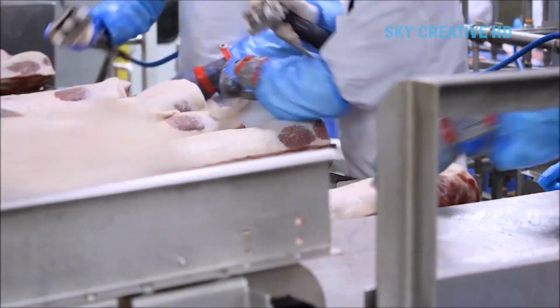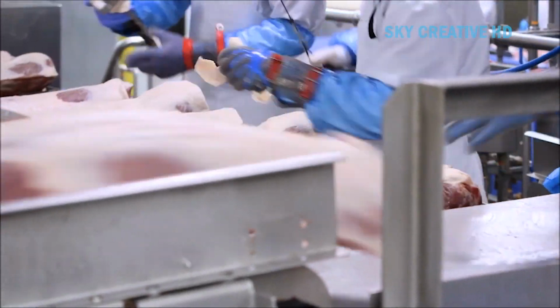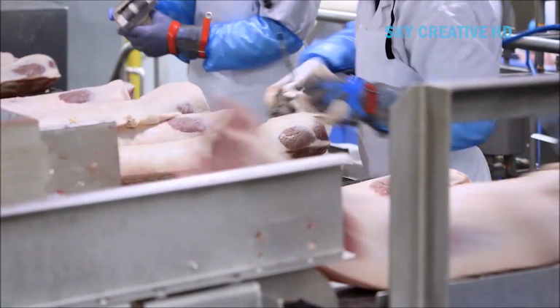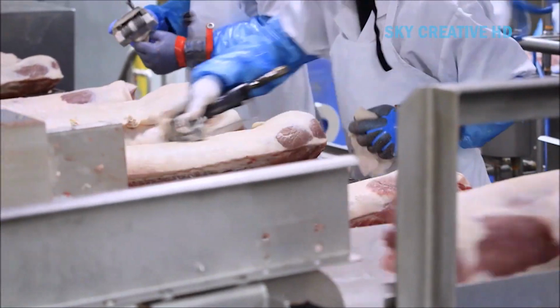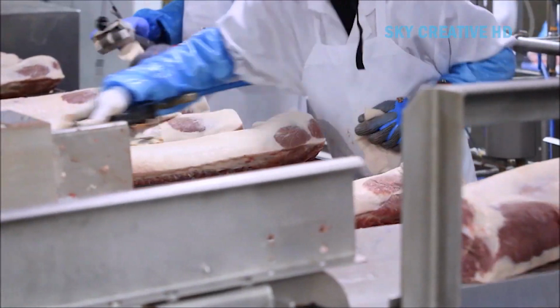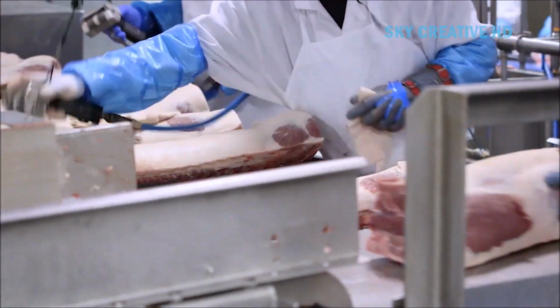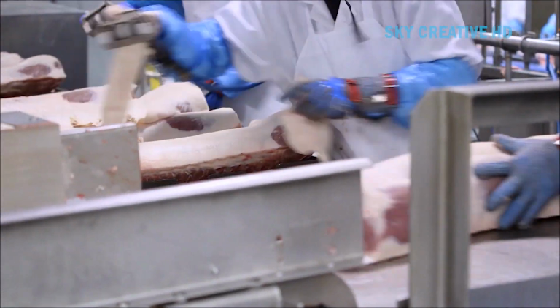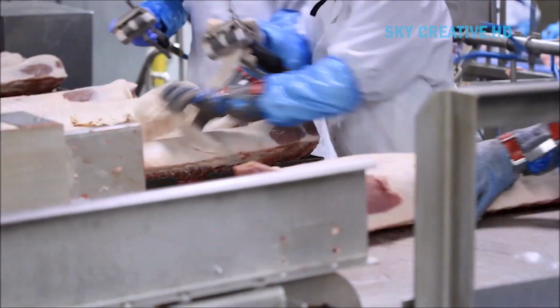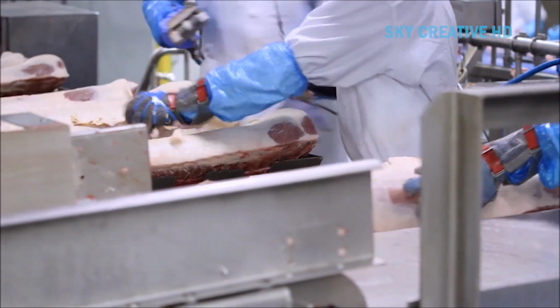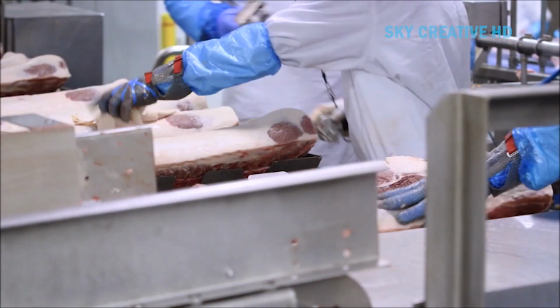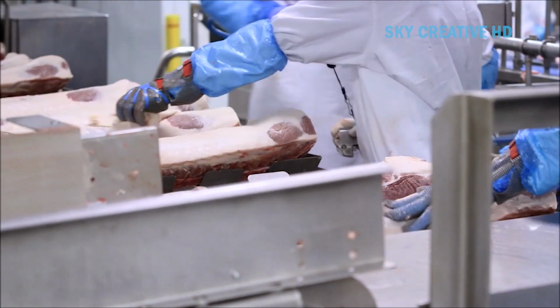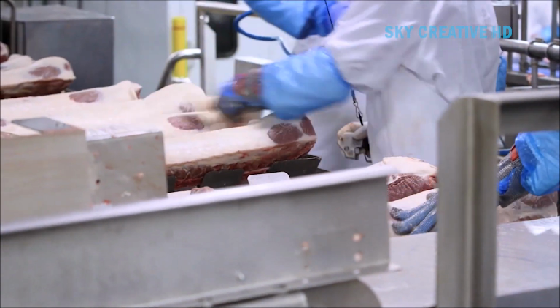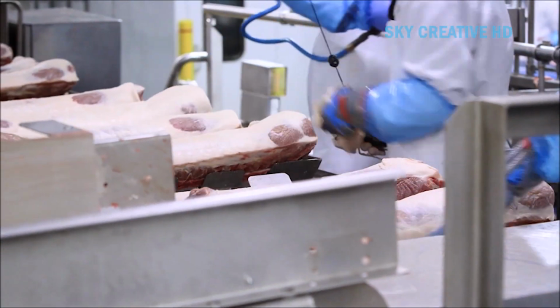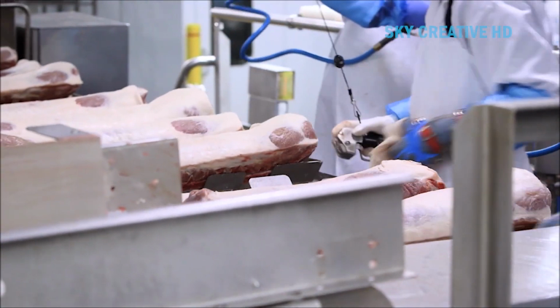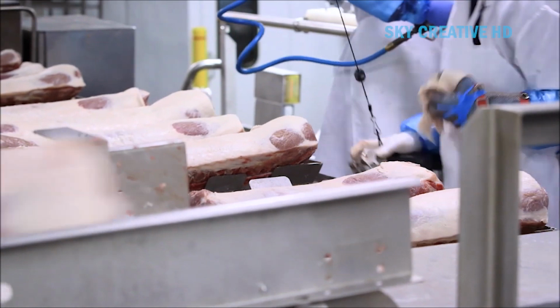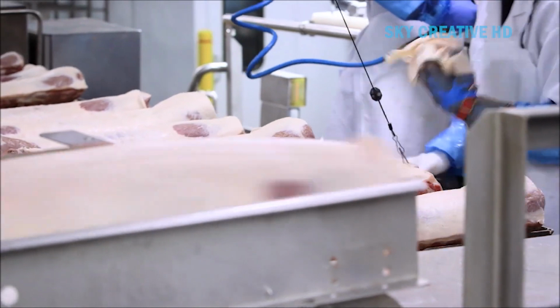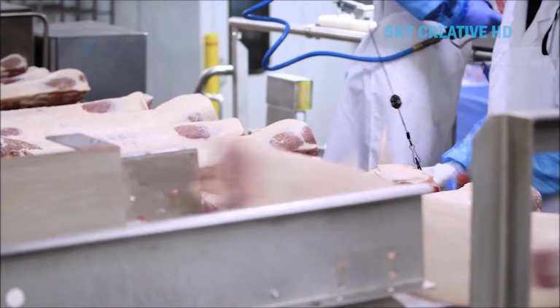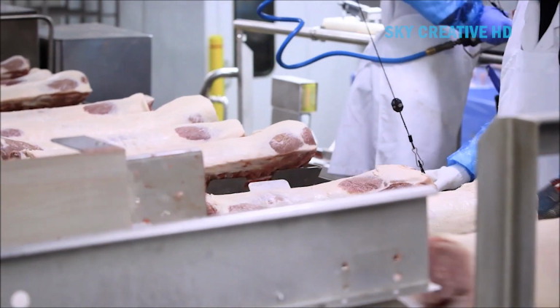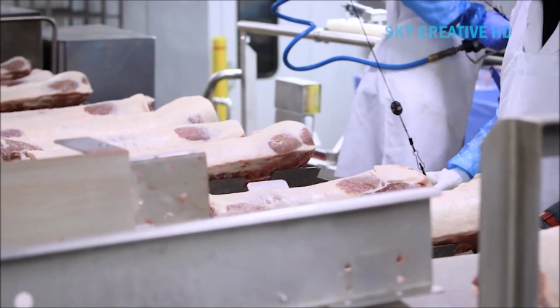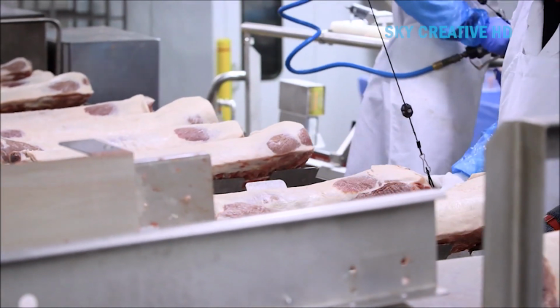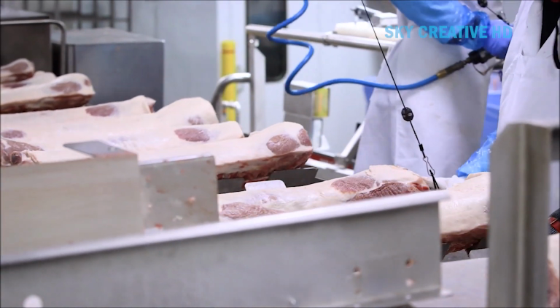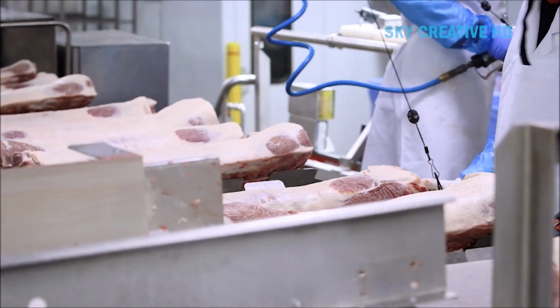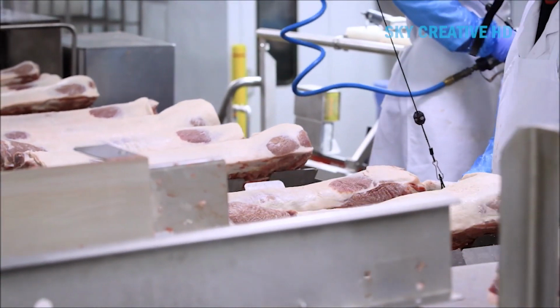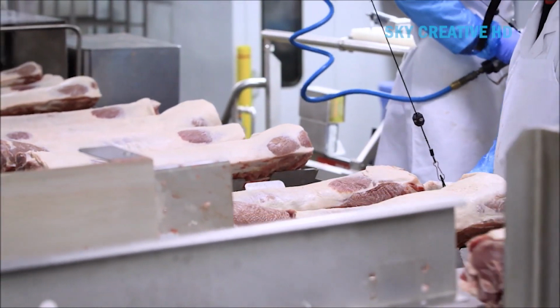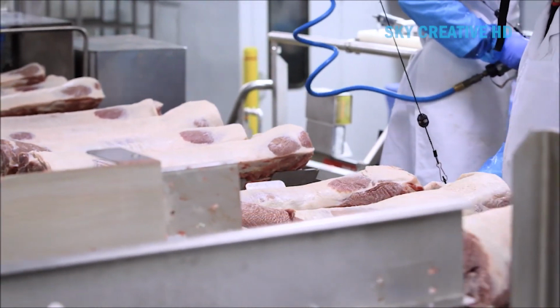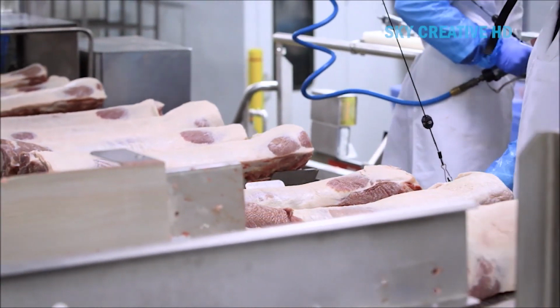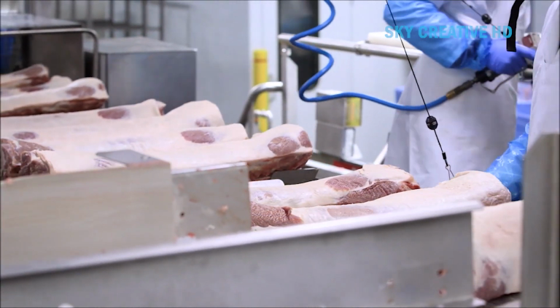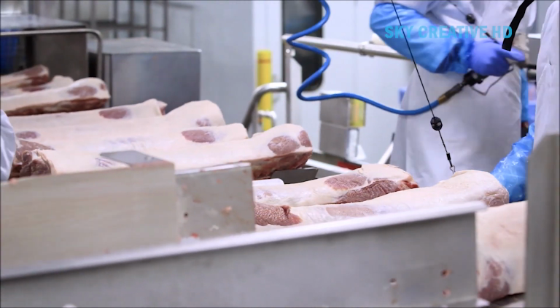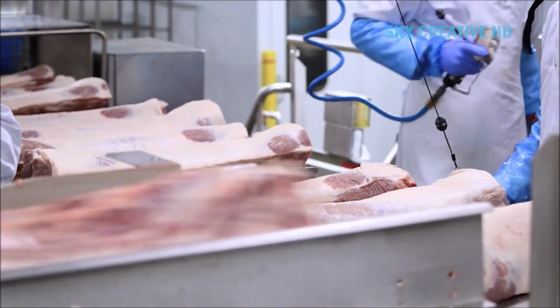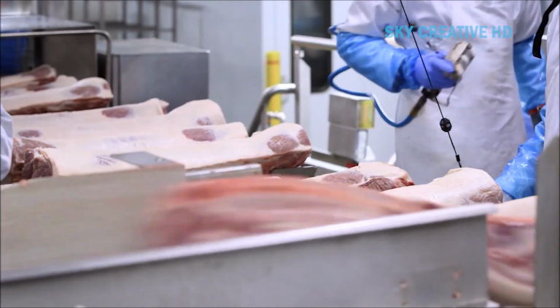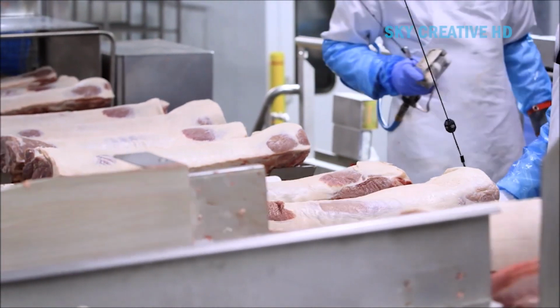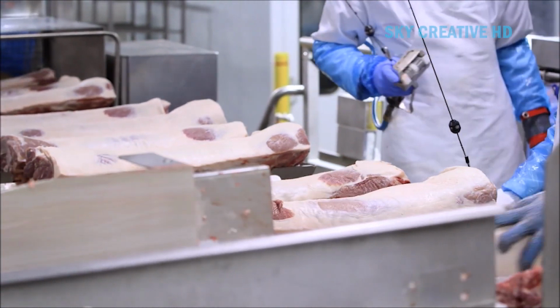The Frontmatic ALP provides outstanding results while maximizing the rib, loin, and belly yields.